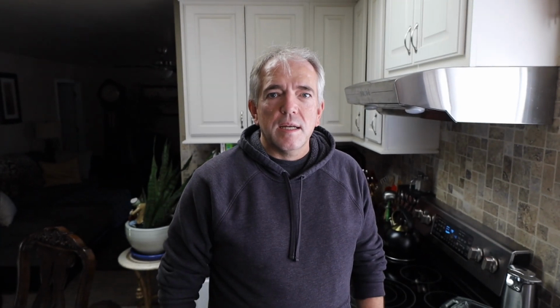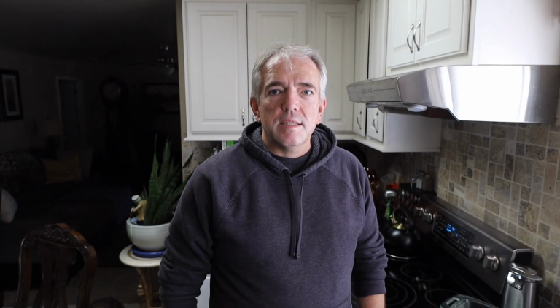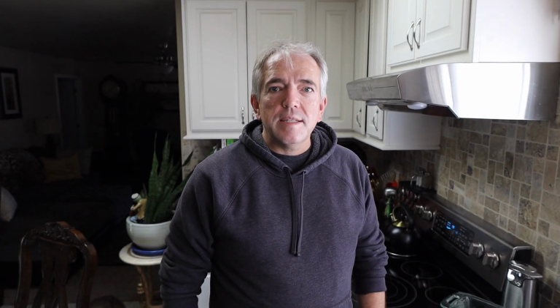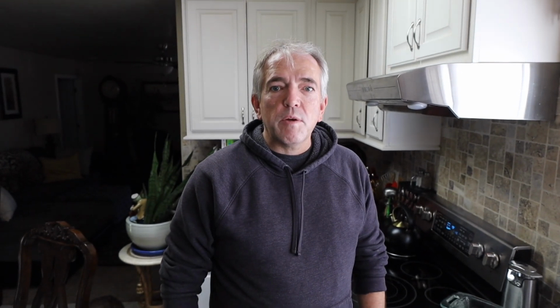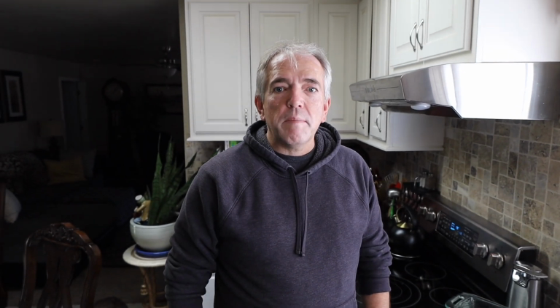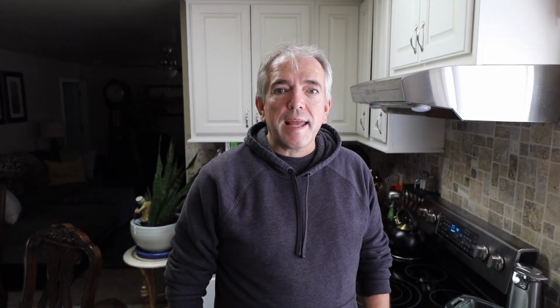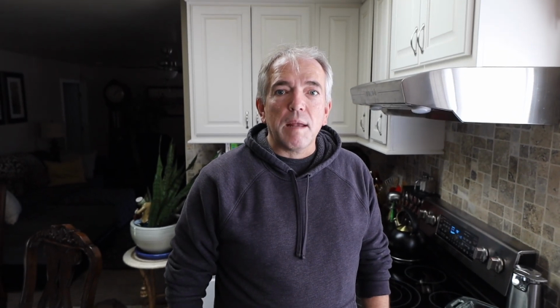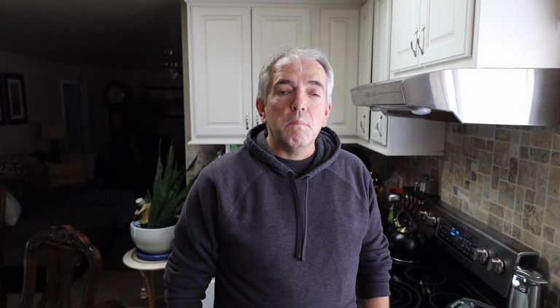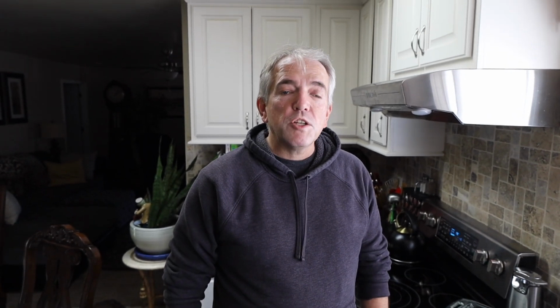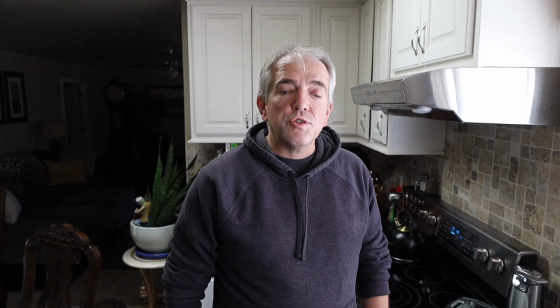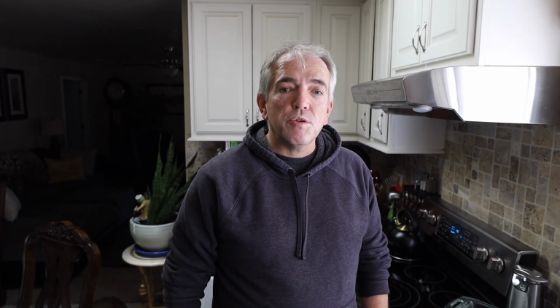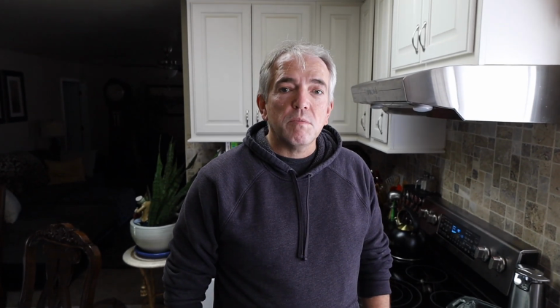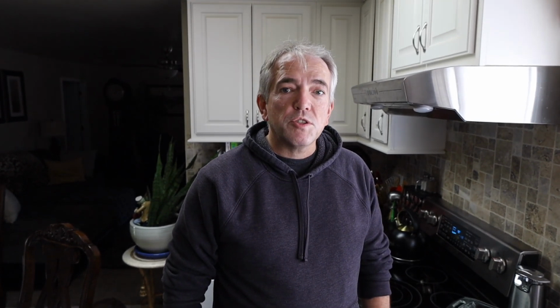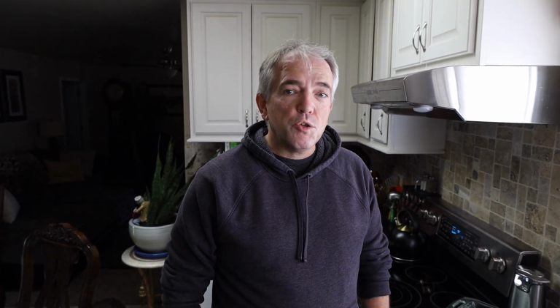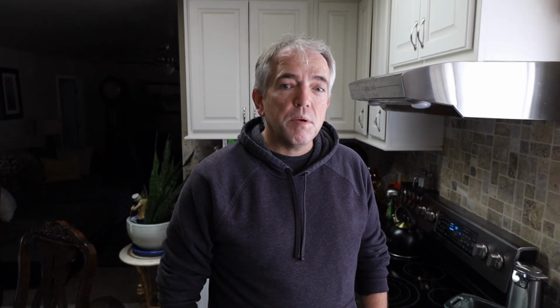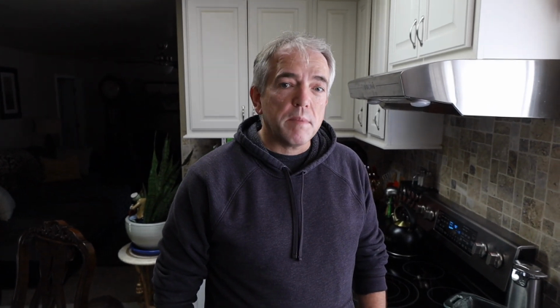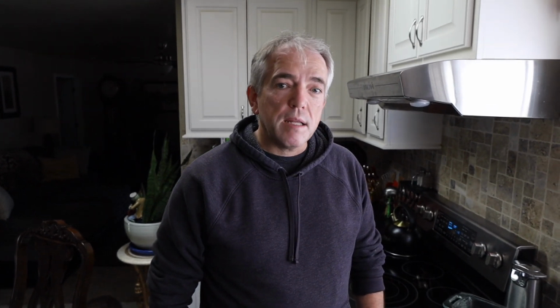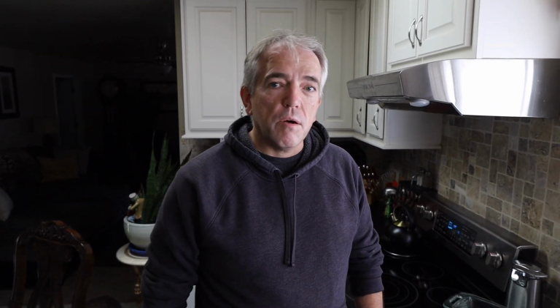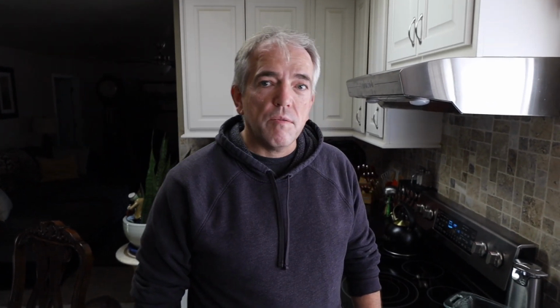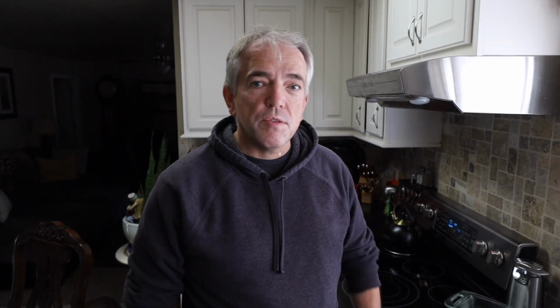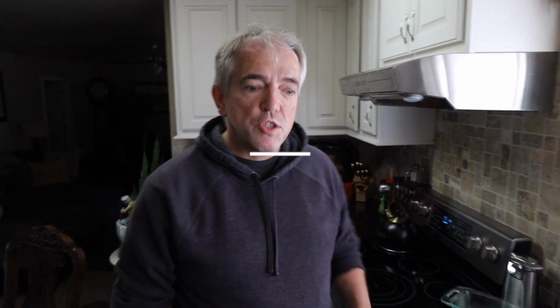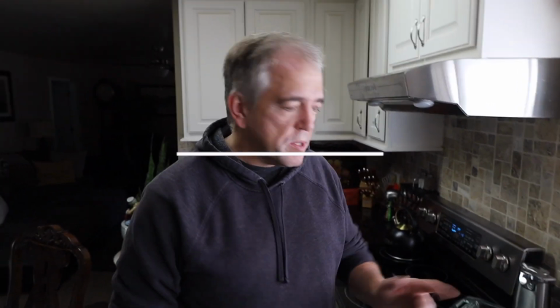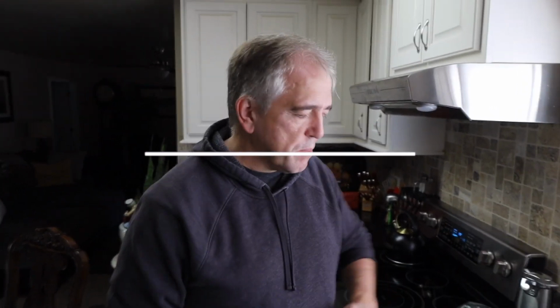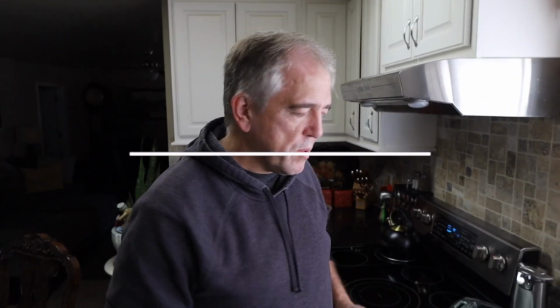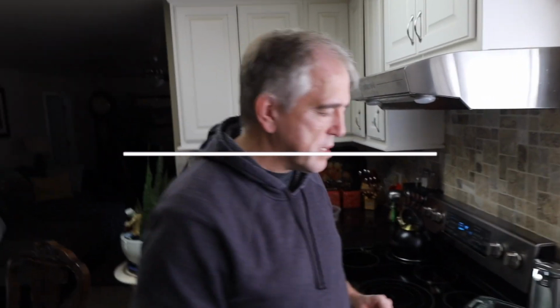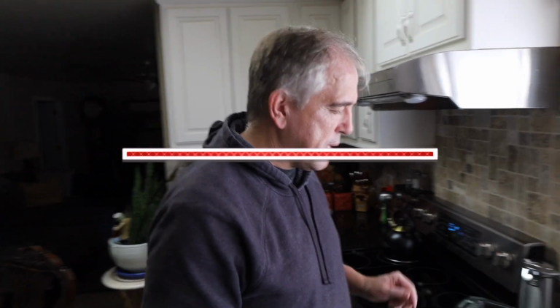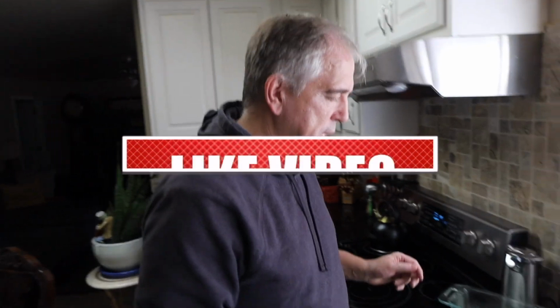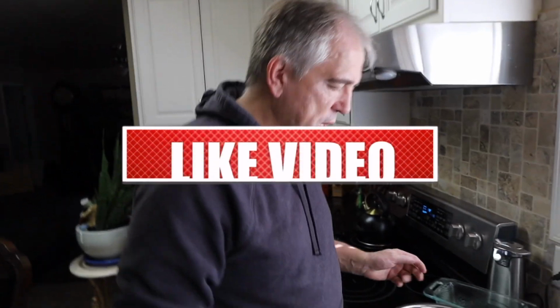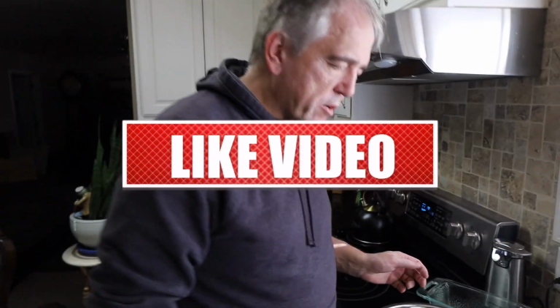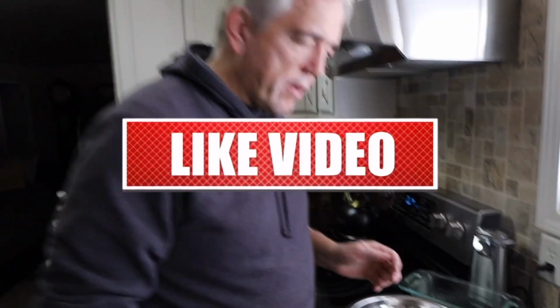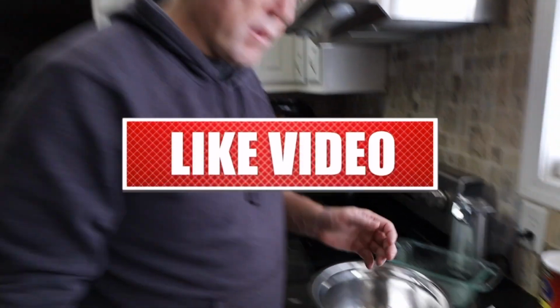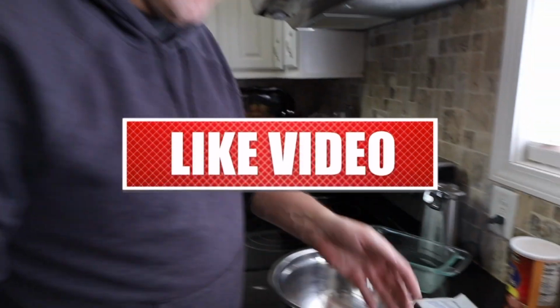Today we're going to make a mushroom soup meatloaf. Super simple recipe, a lot of great flavor.